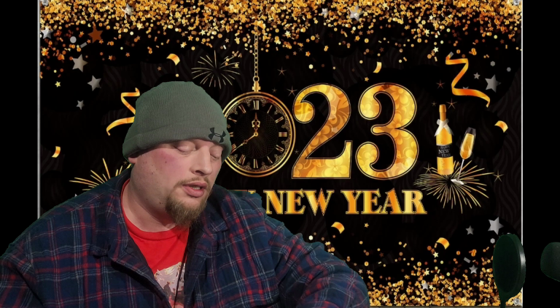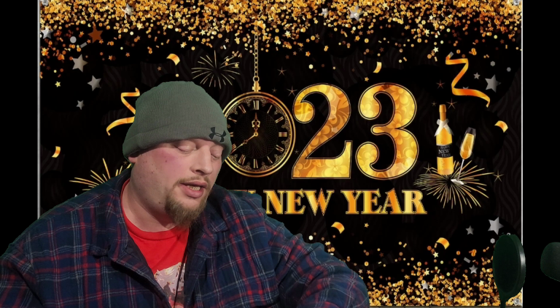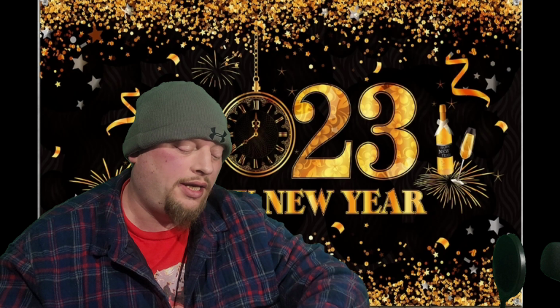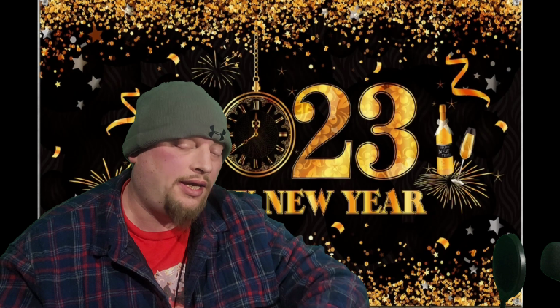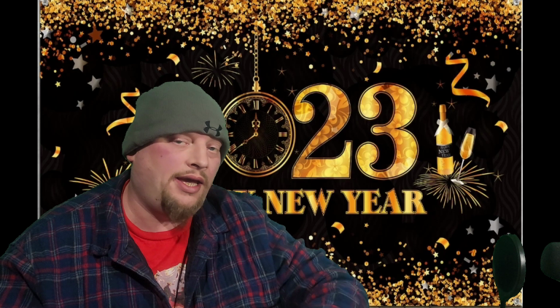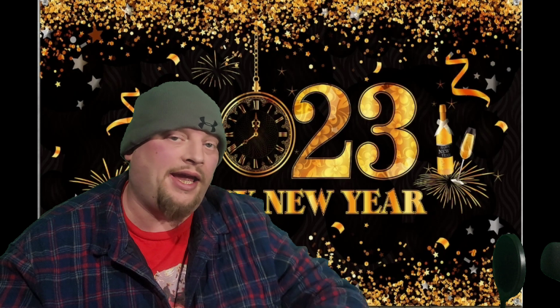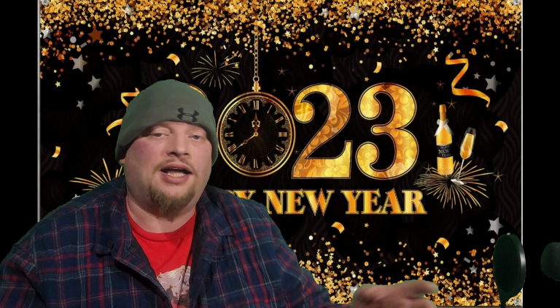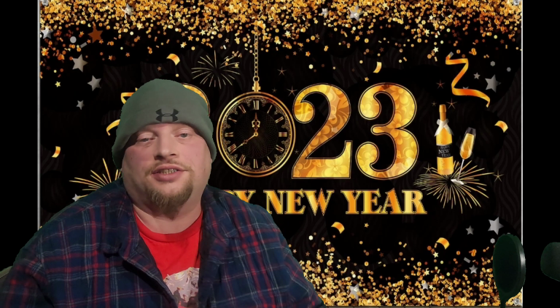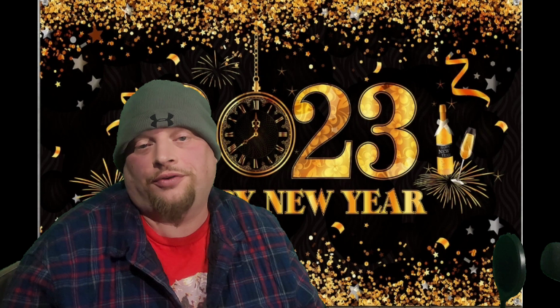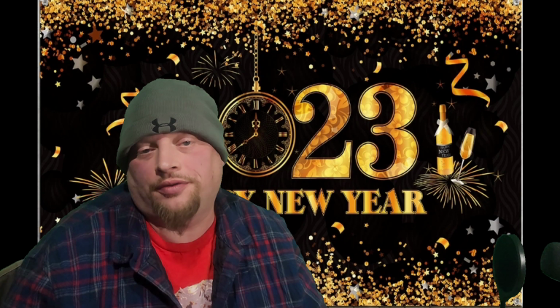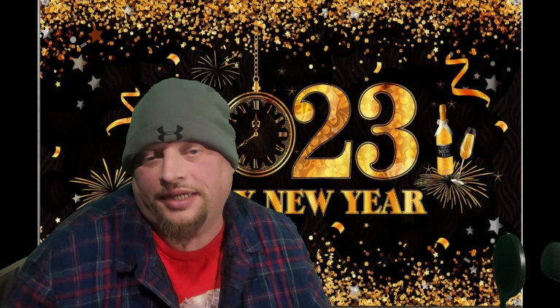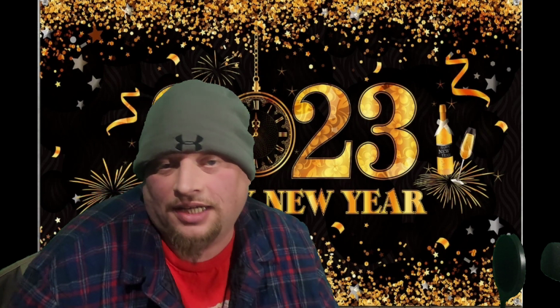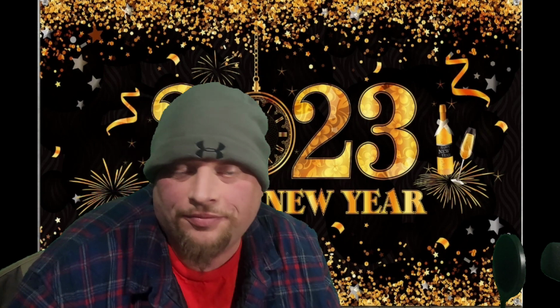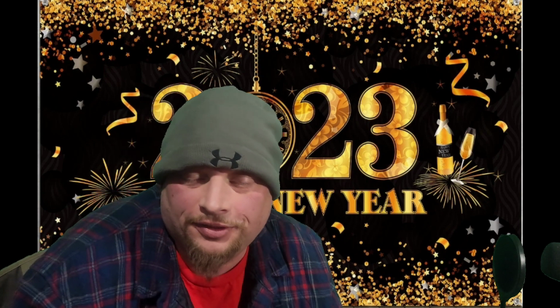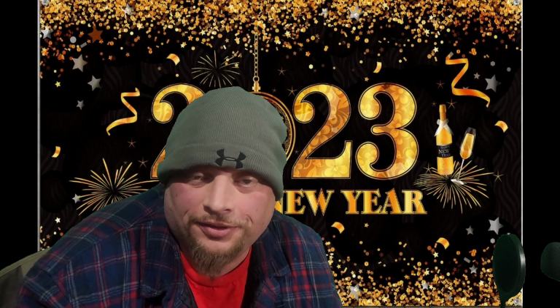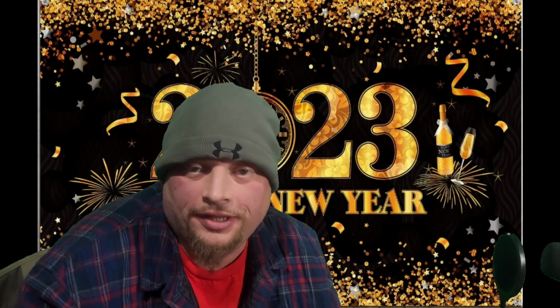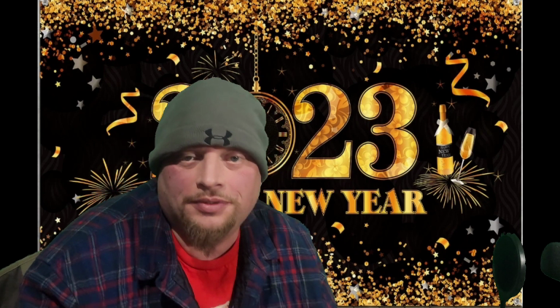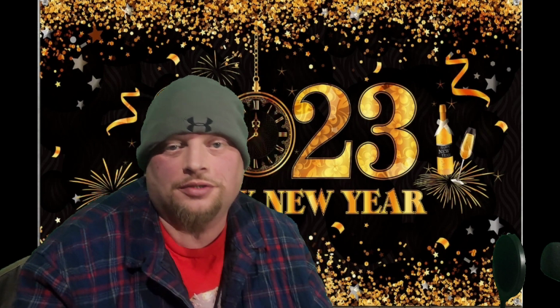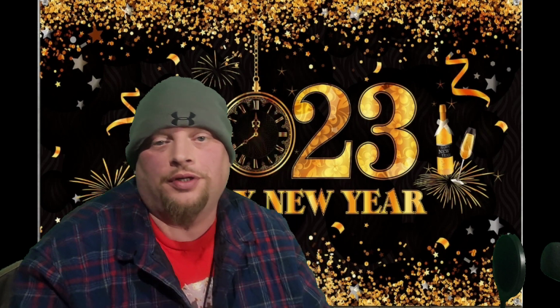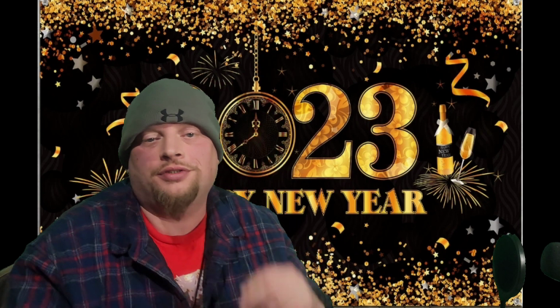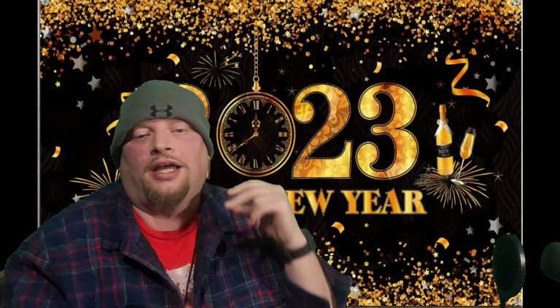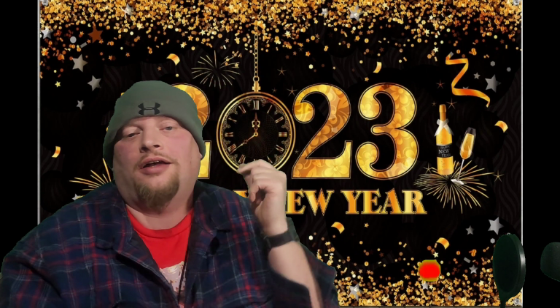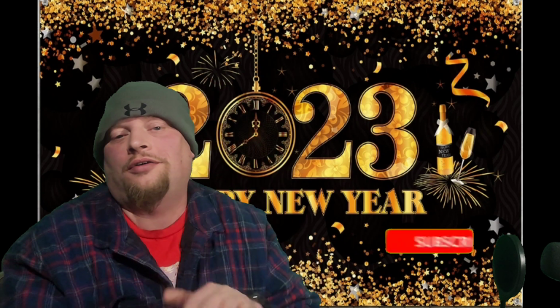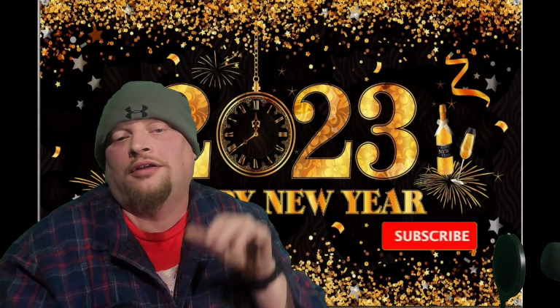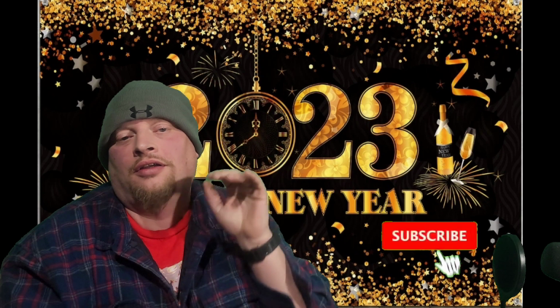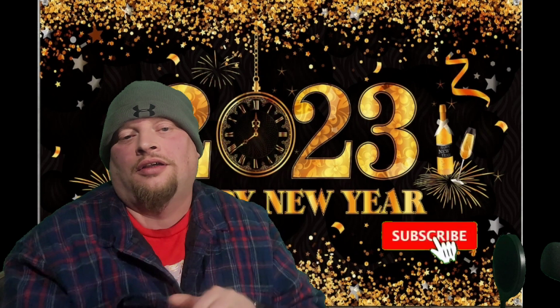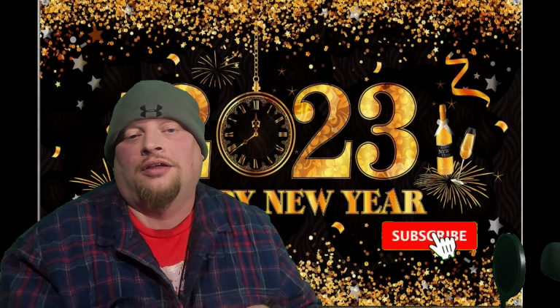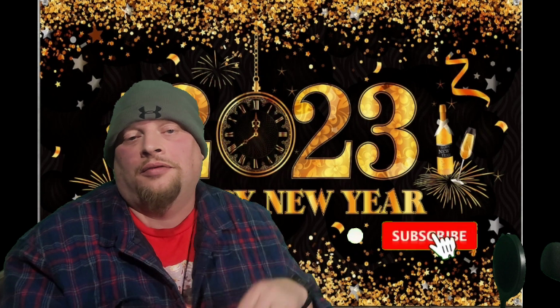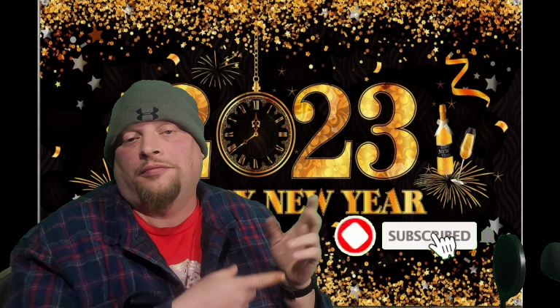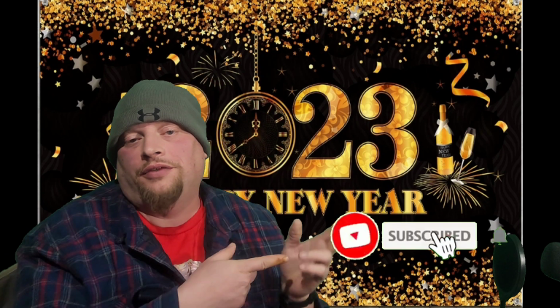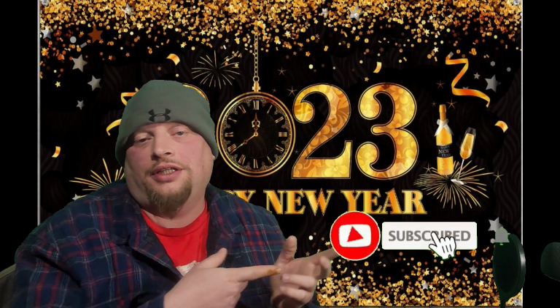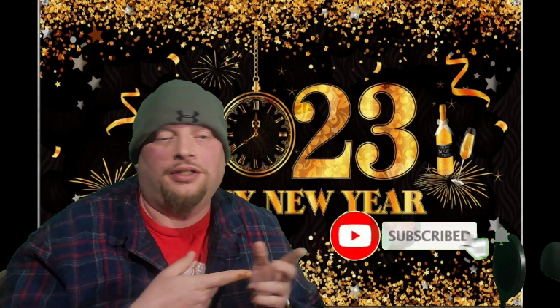Hey! How's it going everybody? Time for another great Mr. Postal video.